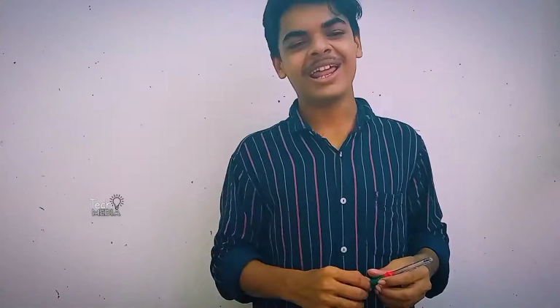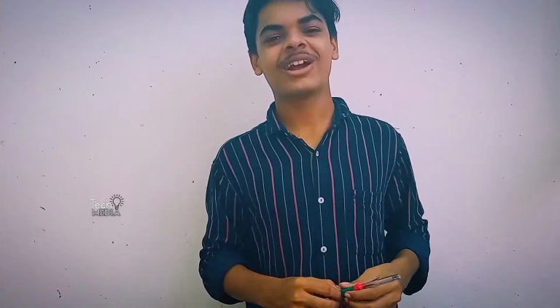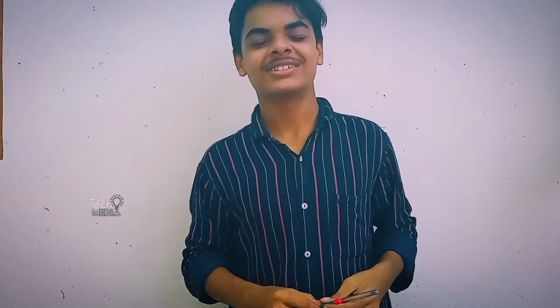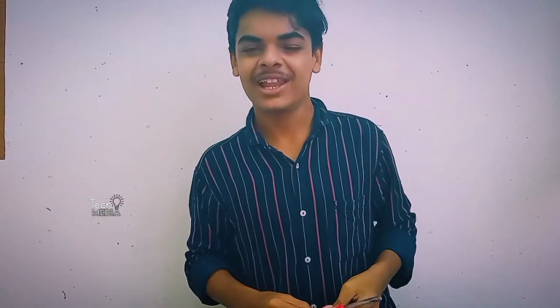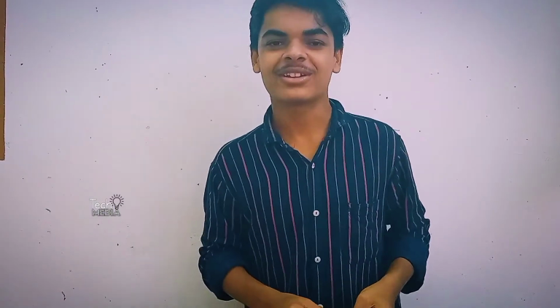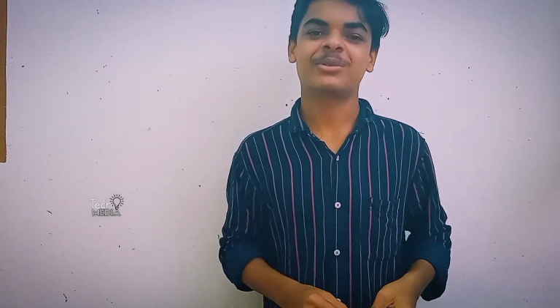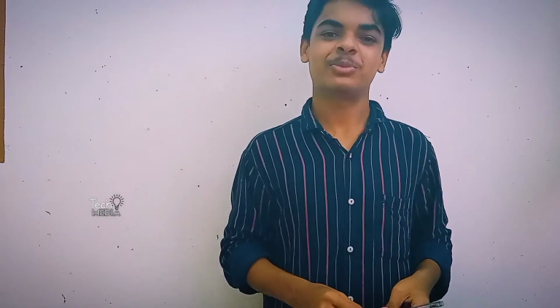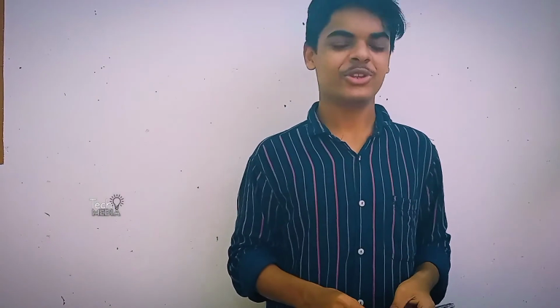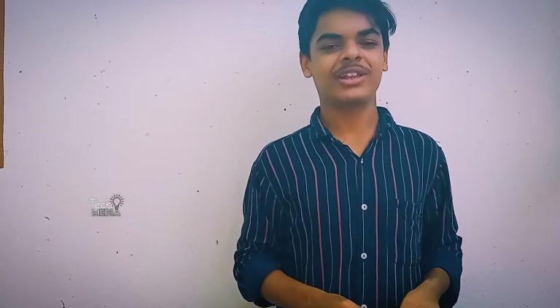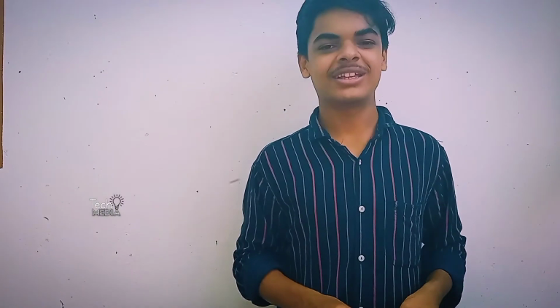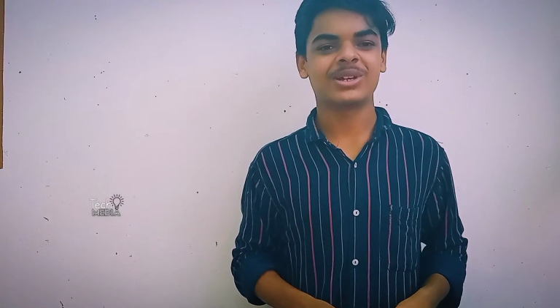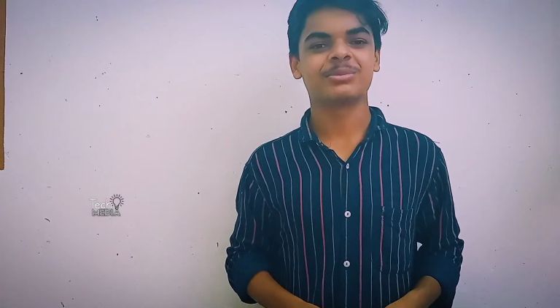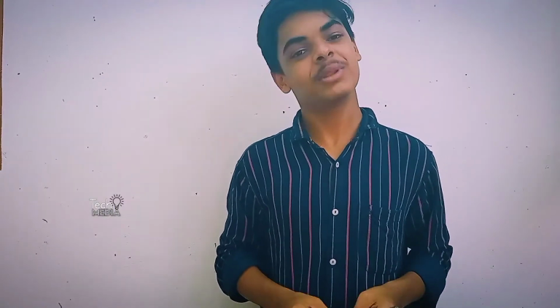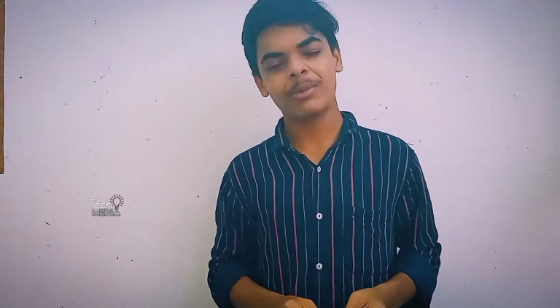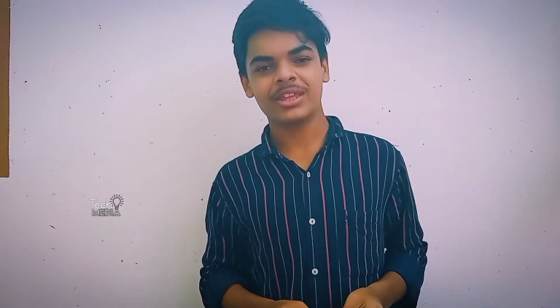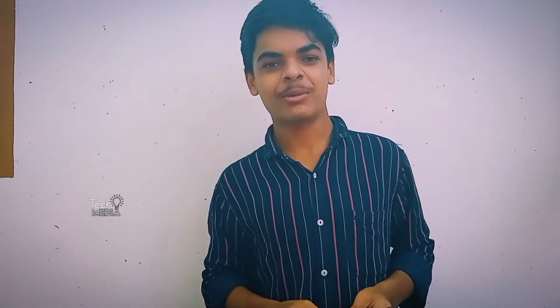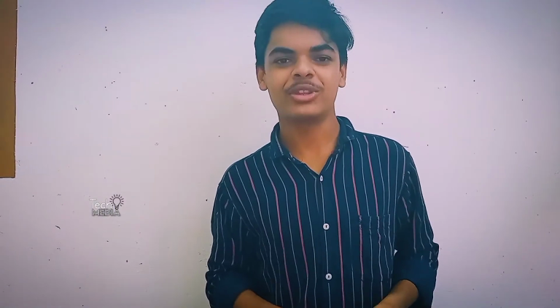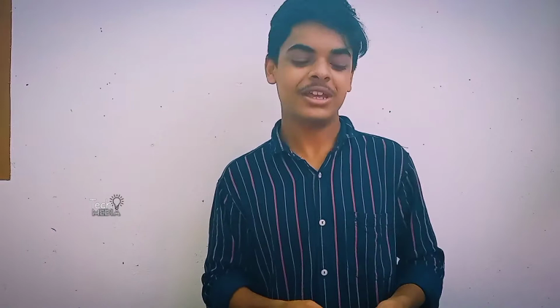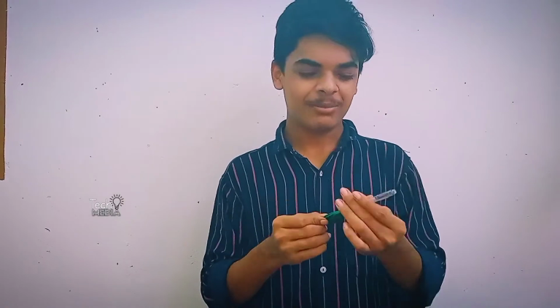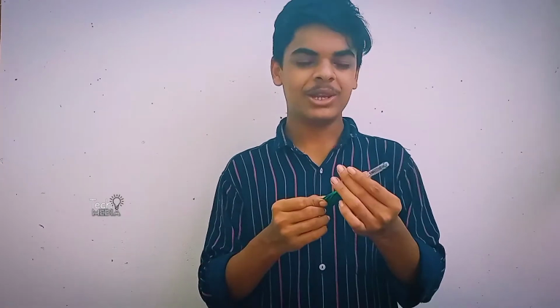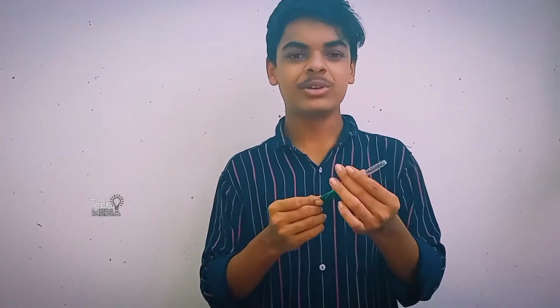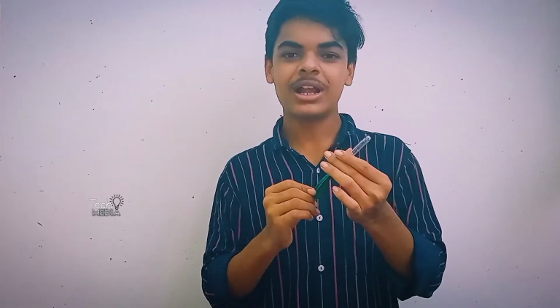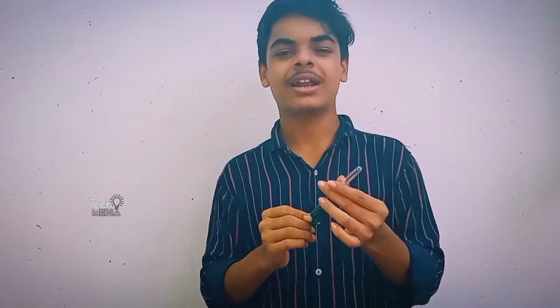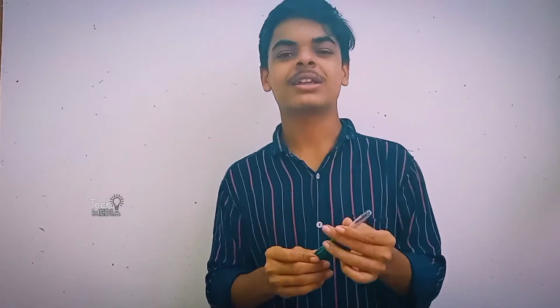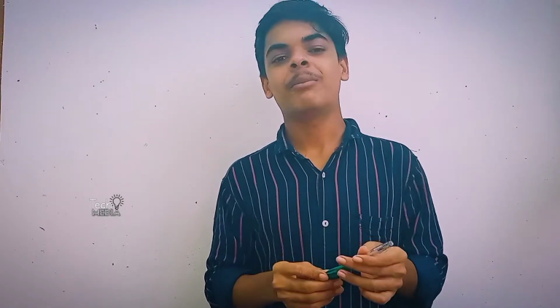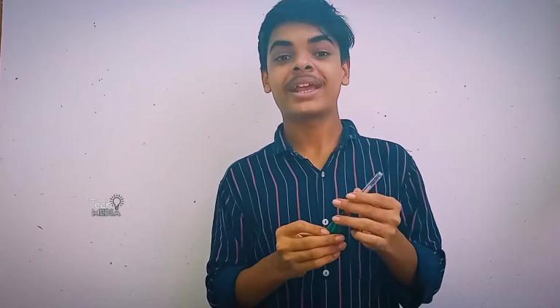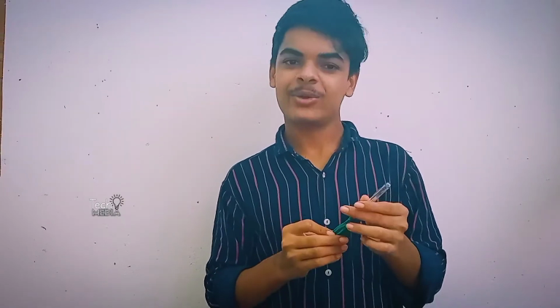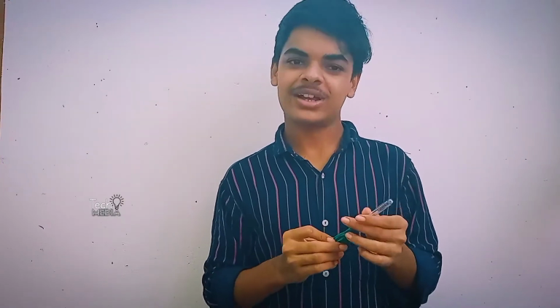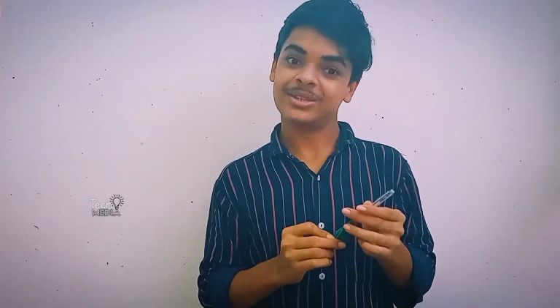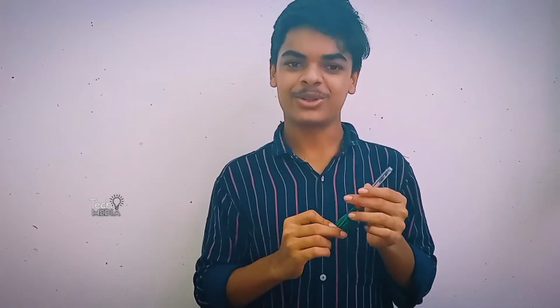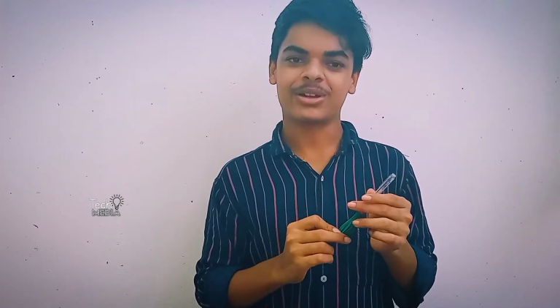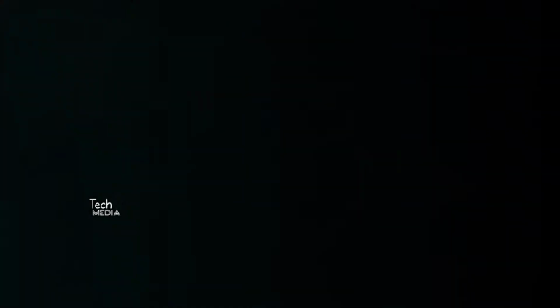Hello guys, welcome to our new video. Now we are going to show you a balloon gun — let's see what we are going to show you.